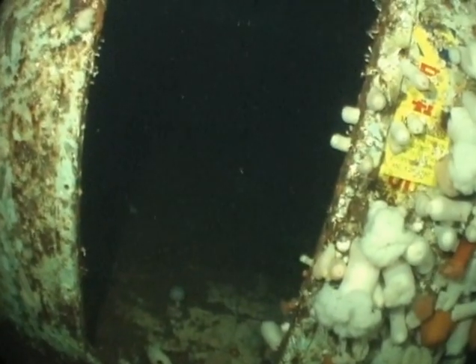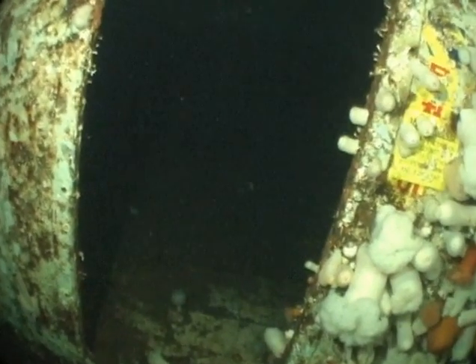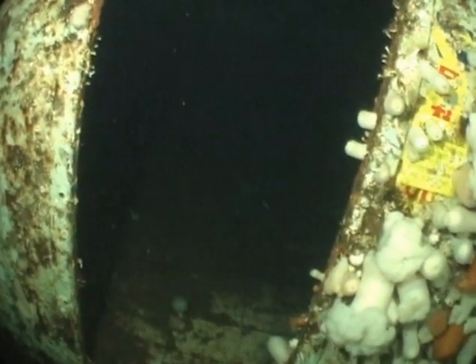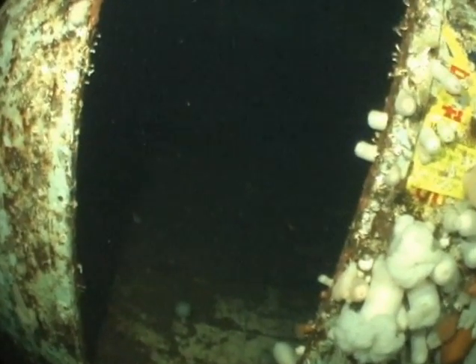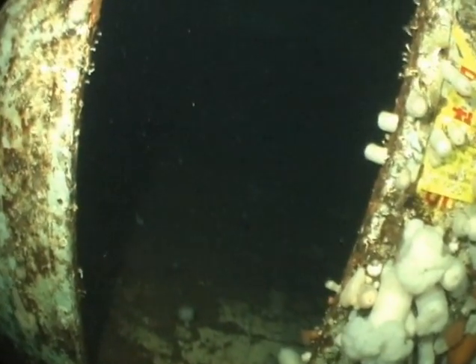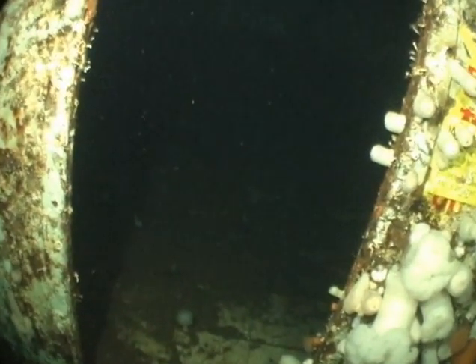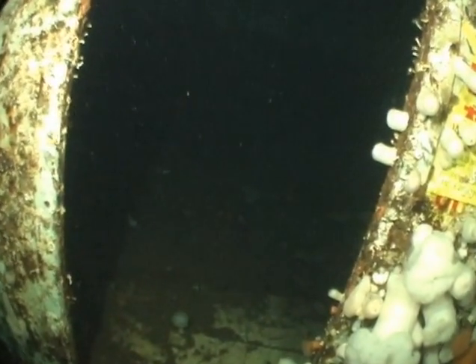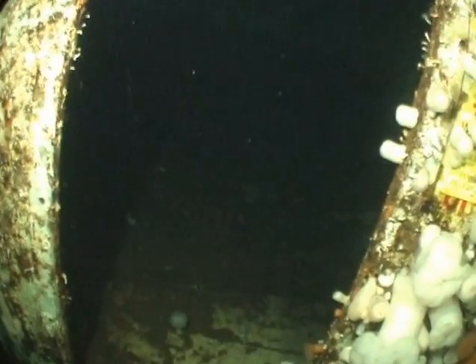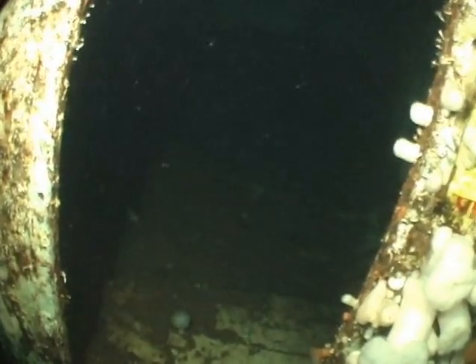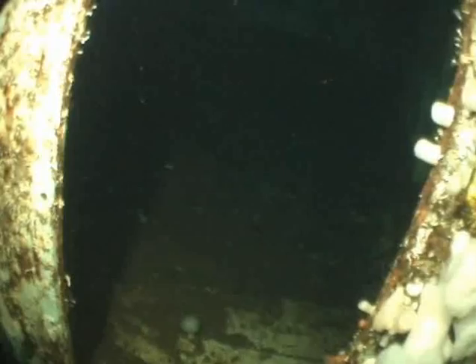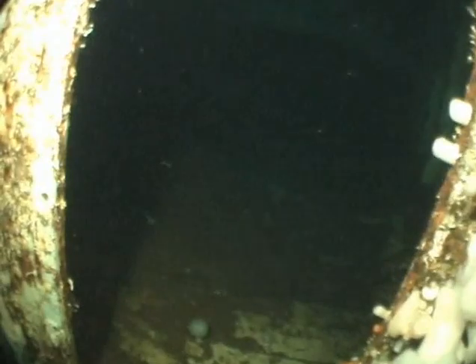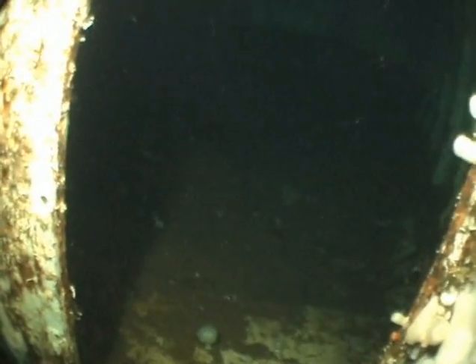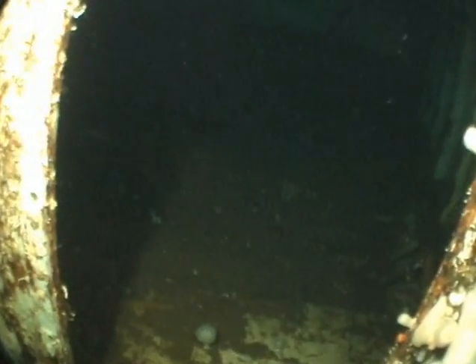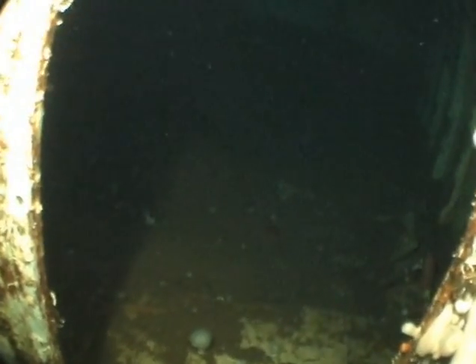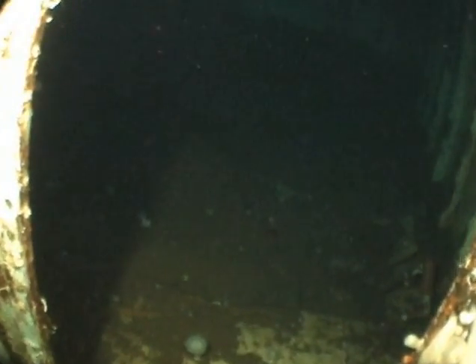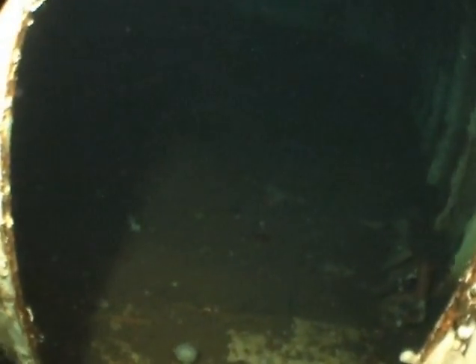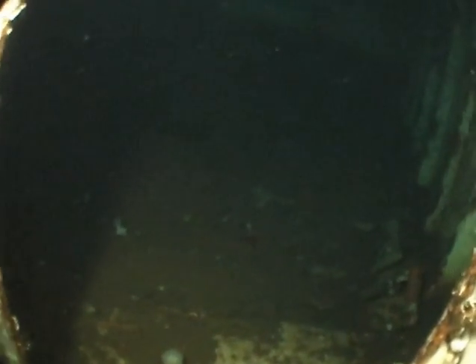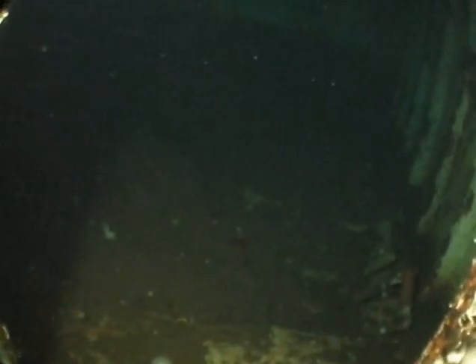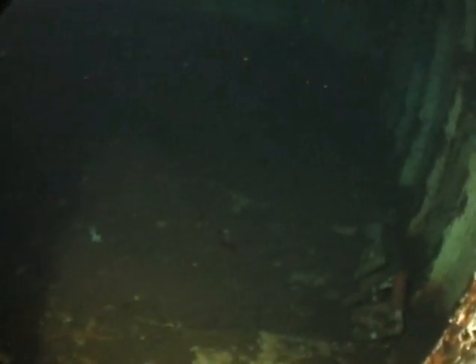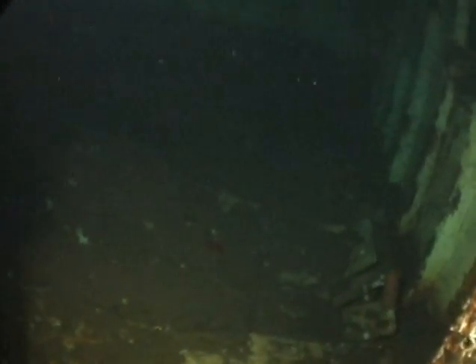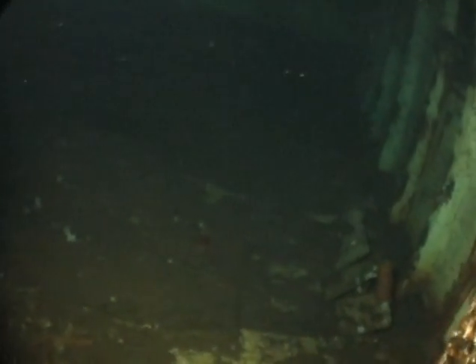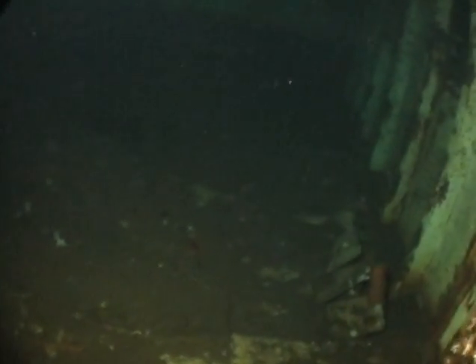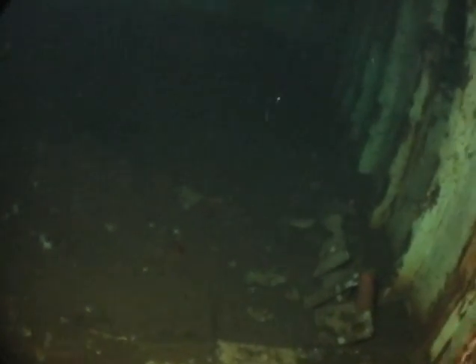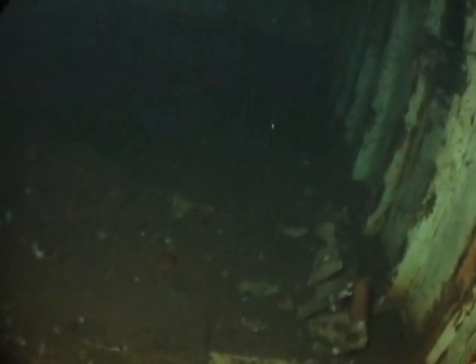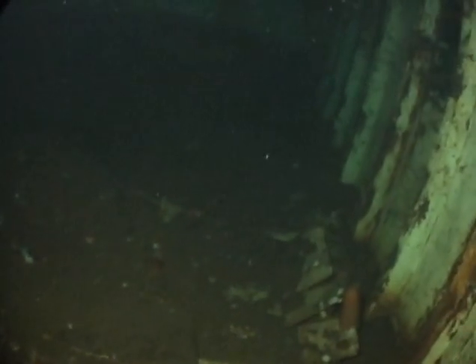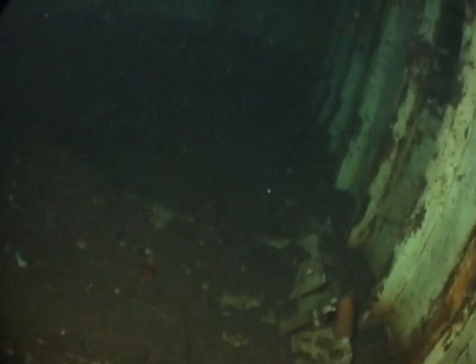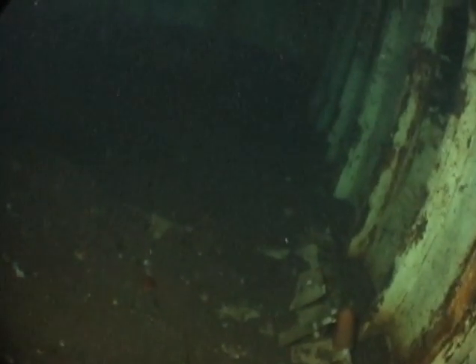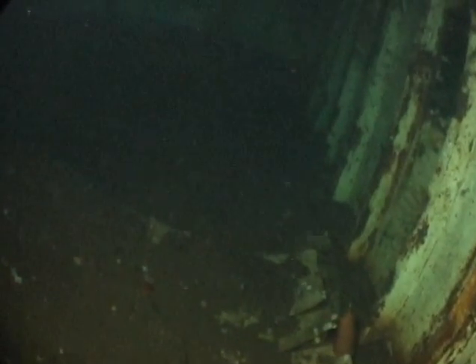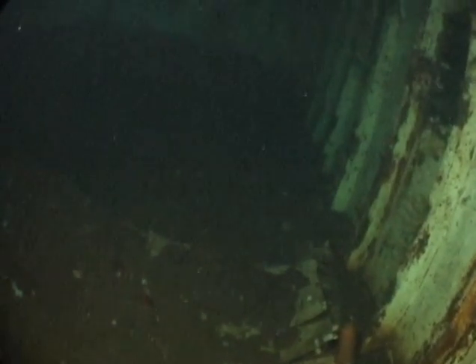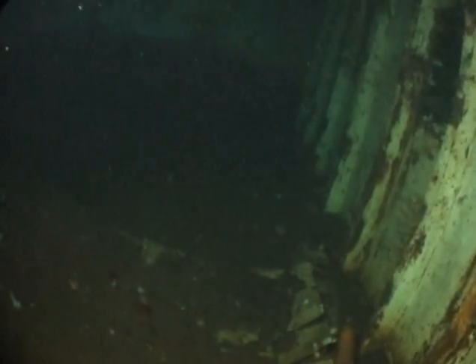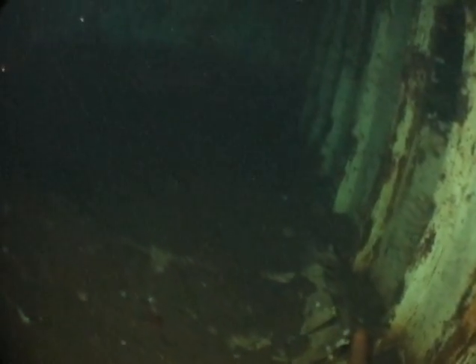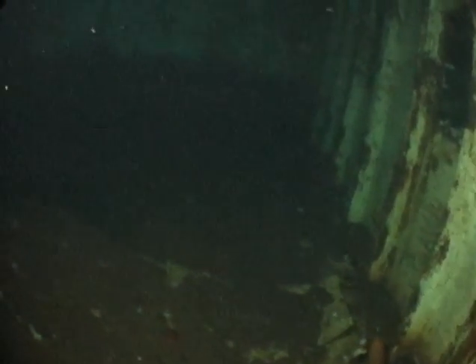I briefly entered a chamber at the stern and thought of the young man I knew who had lost his life on the wreck after getting lost inside.